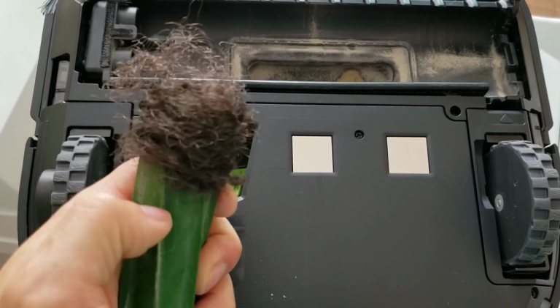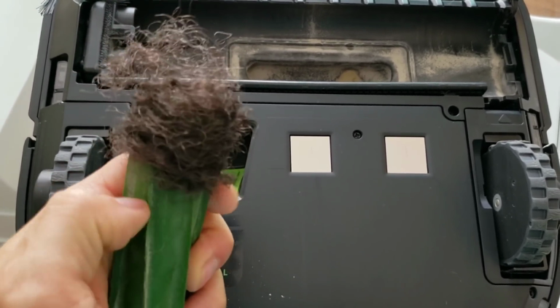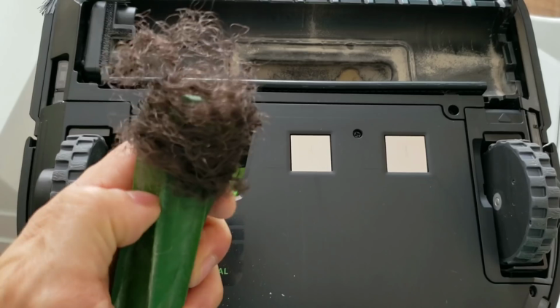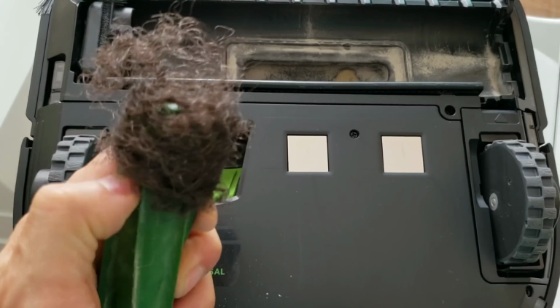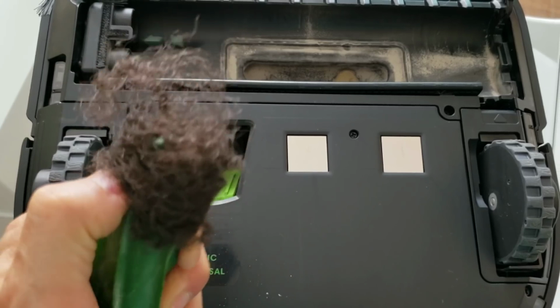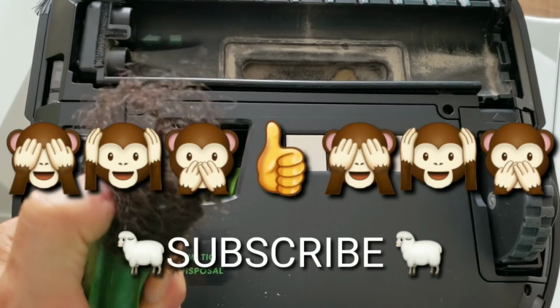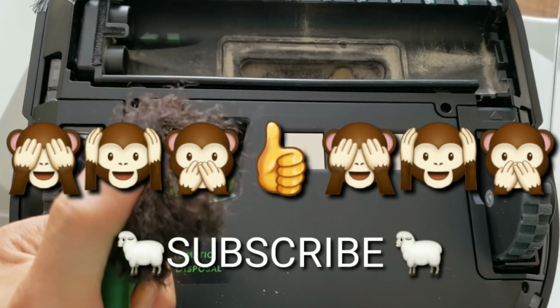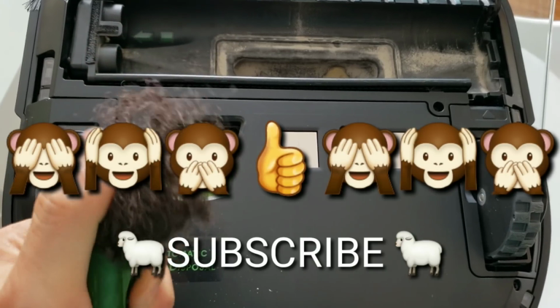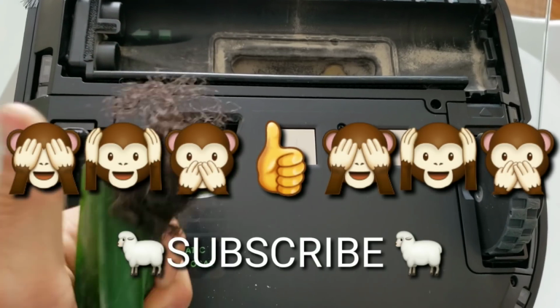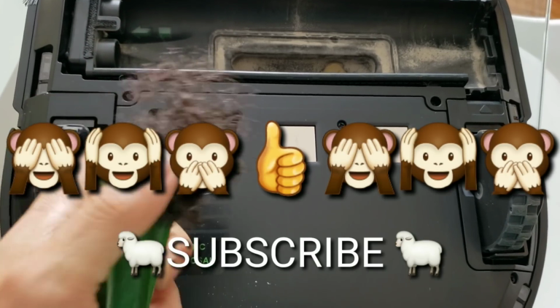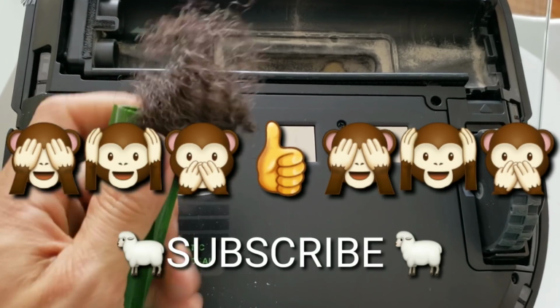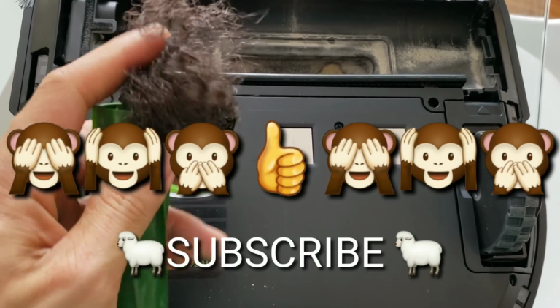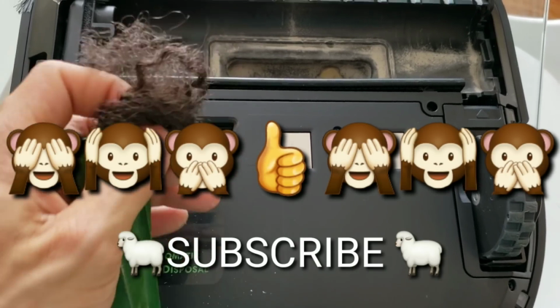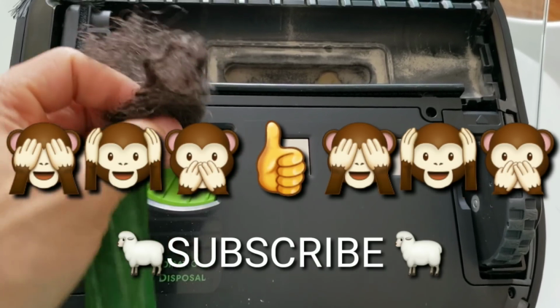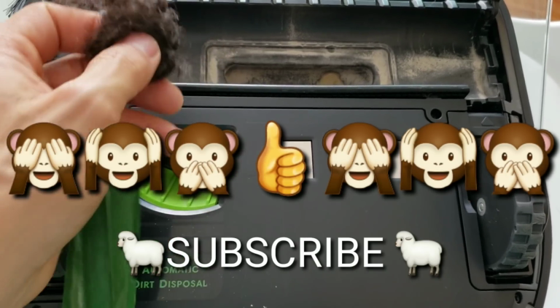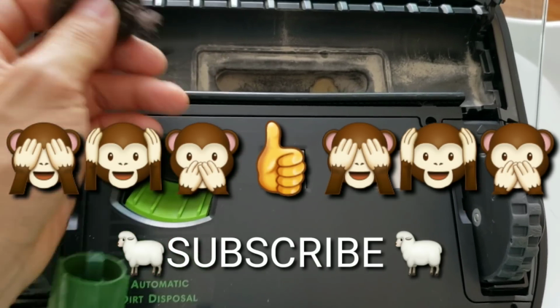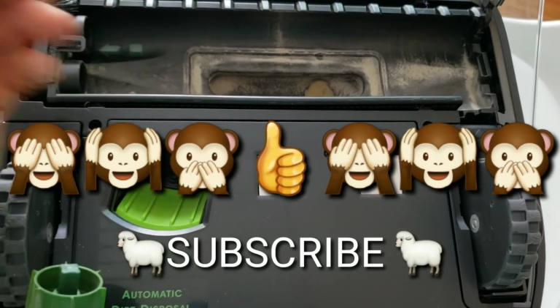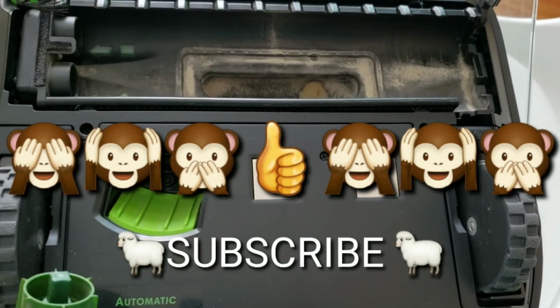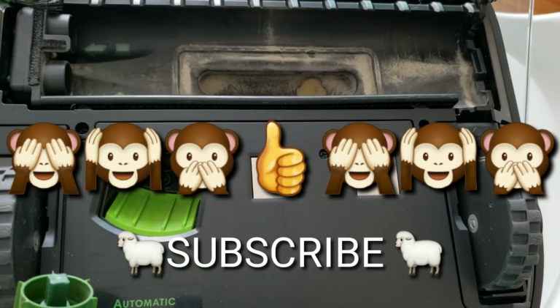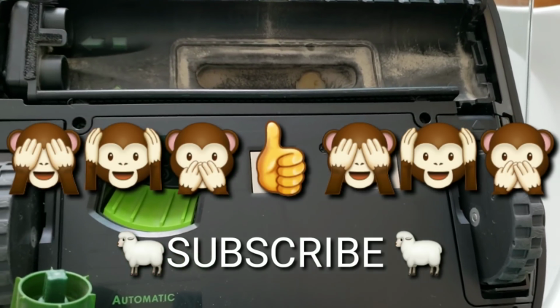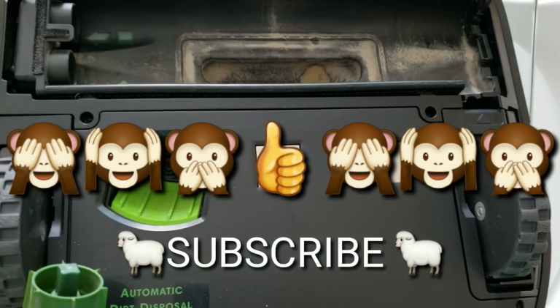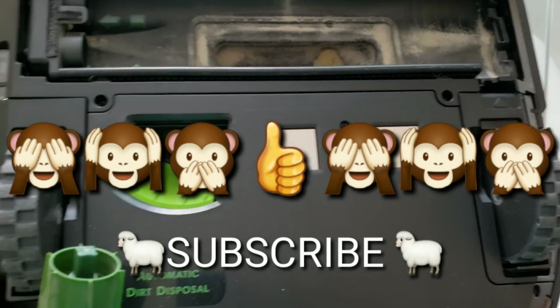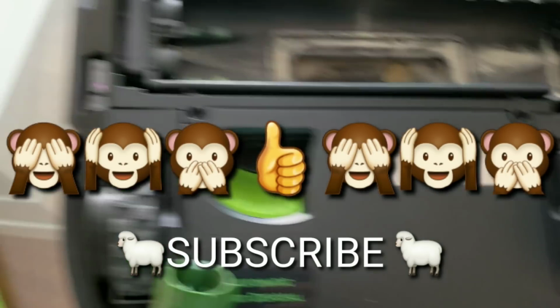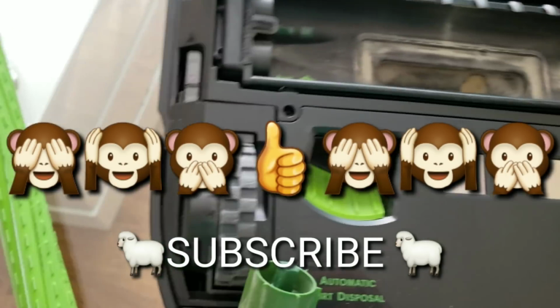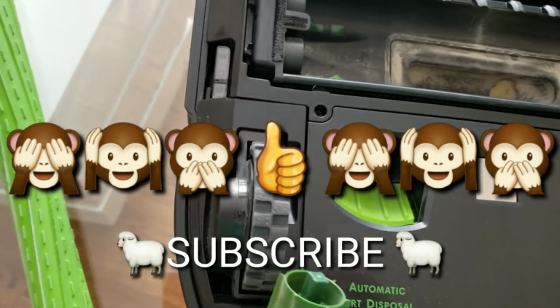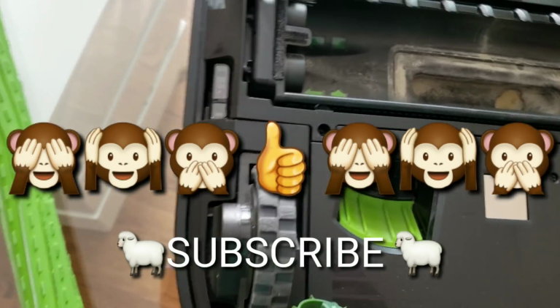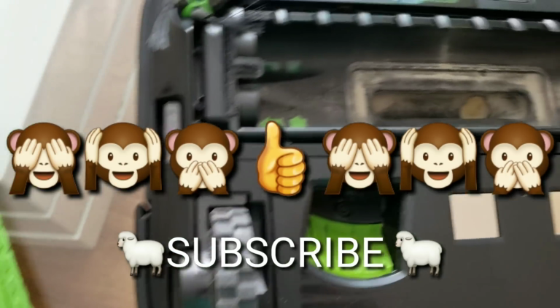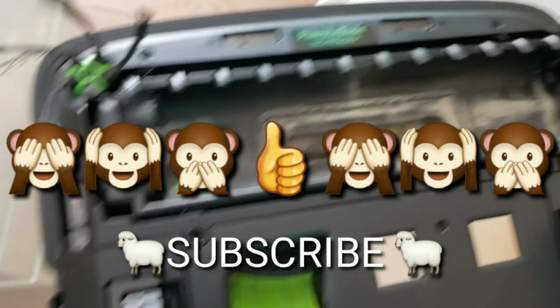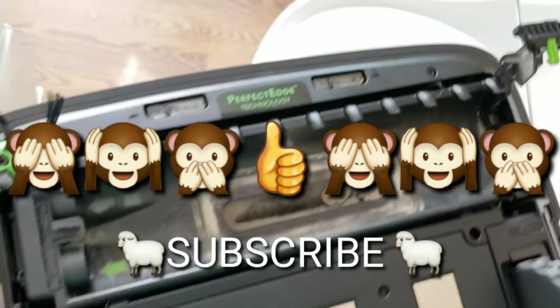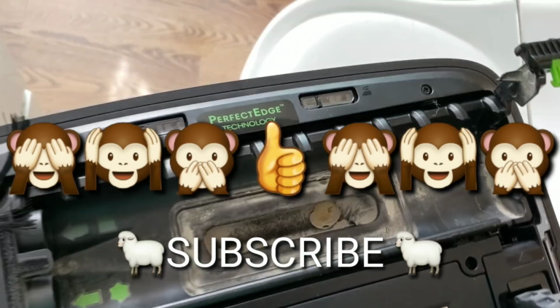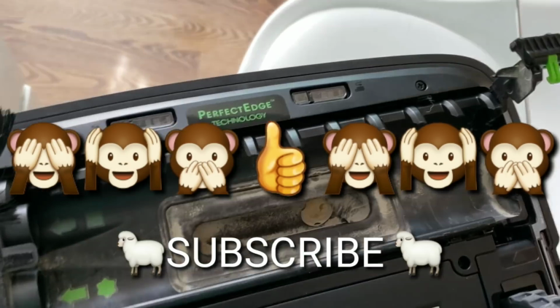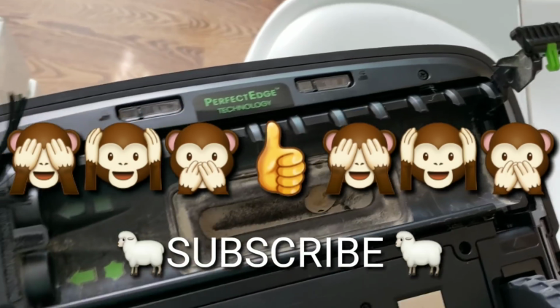Thanks for watching, and if you haven't done so, please subscribe and give this video a big thumbs up. Thanks!